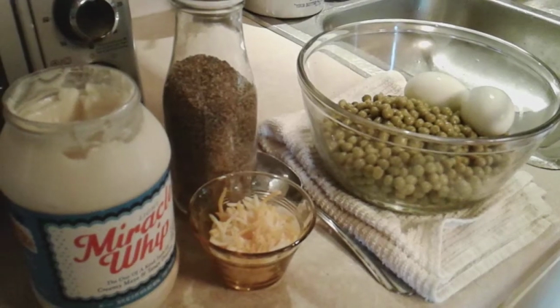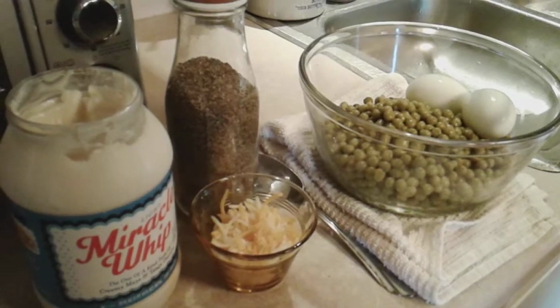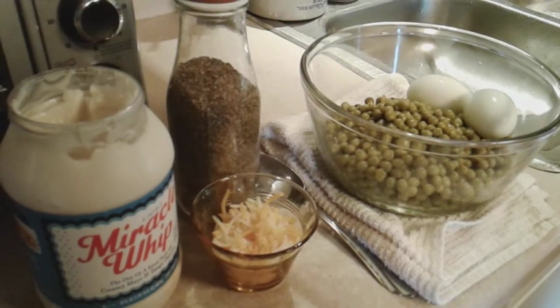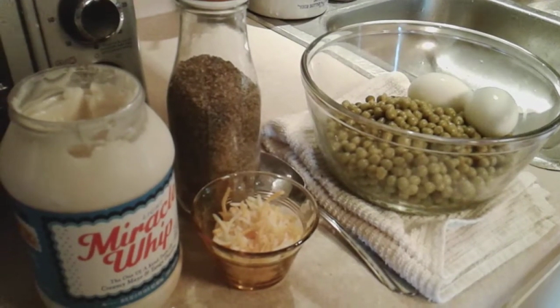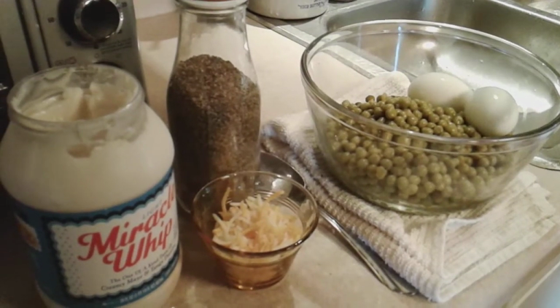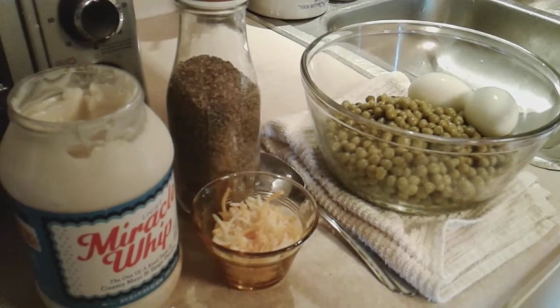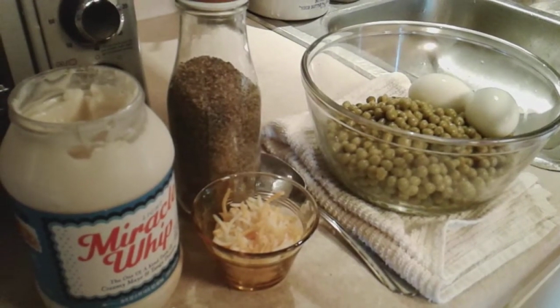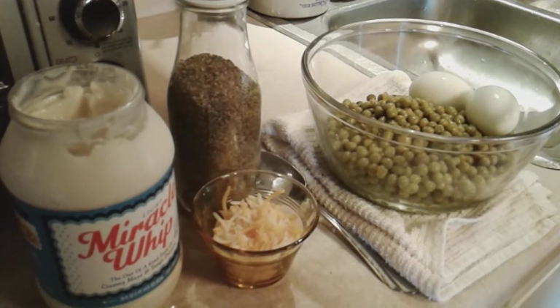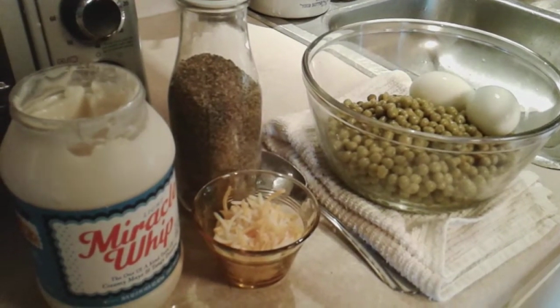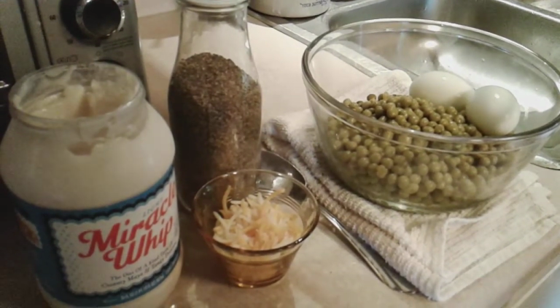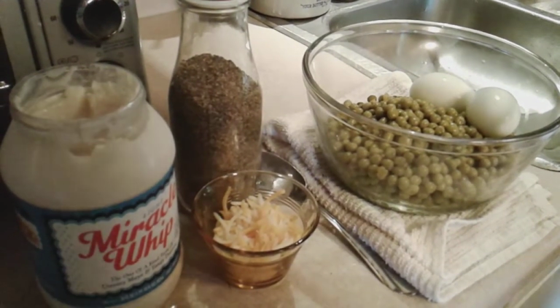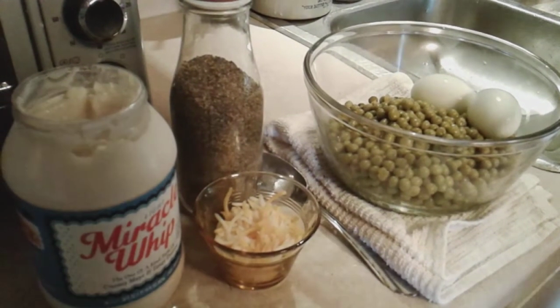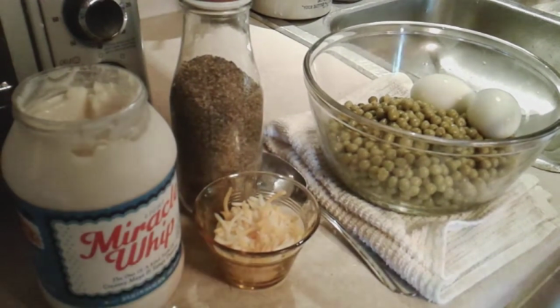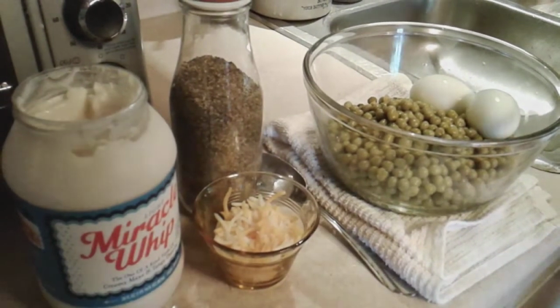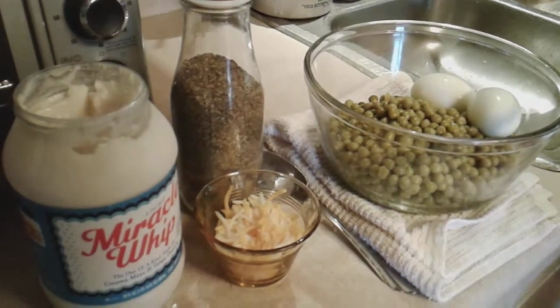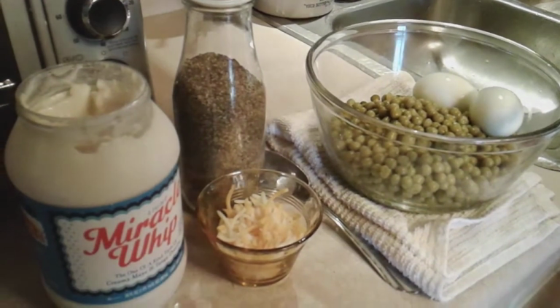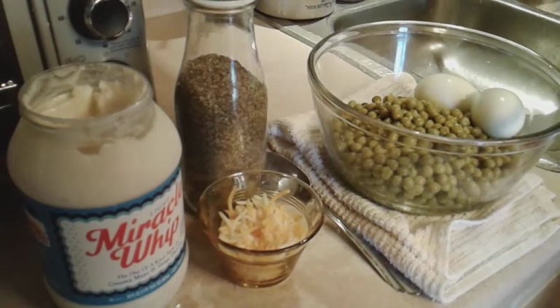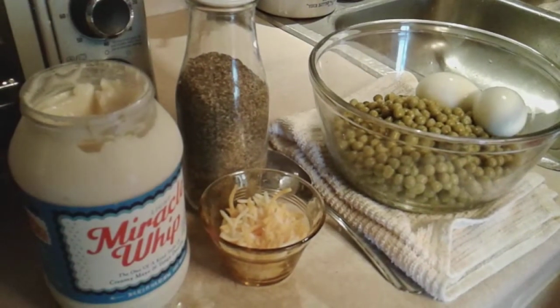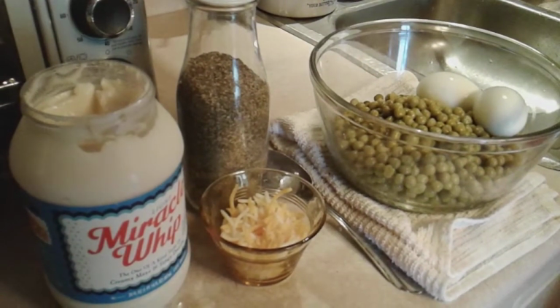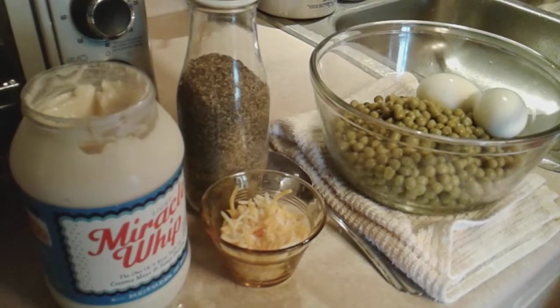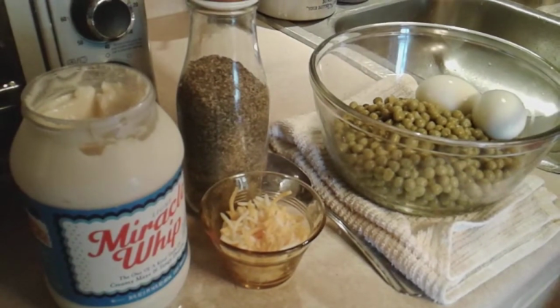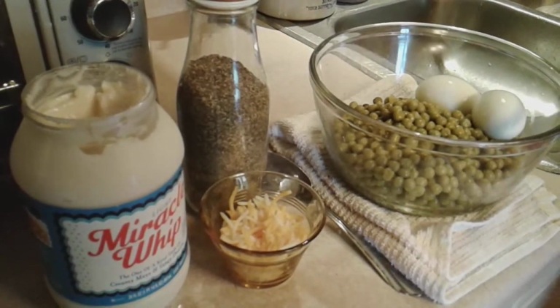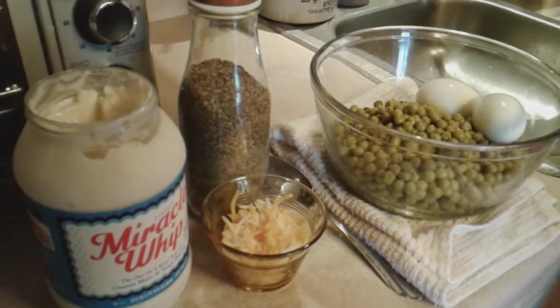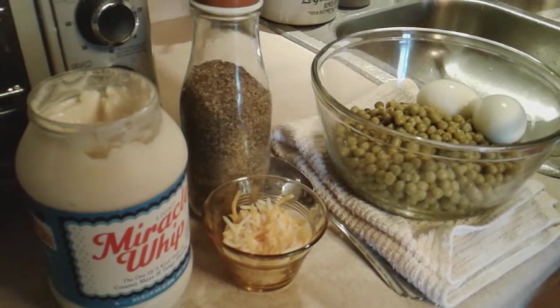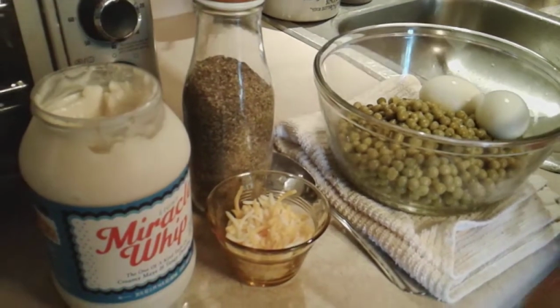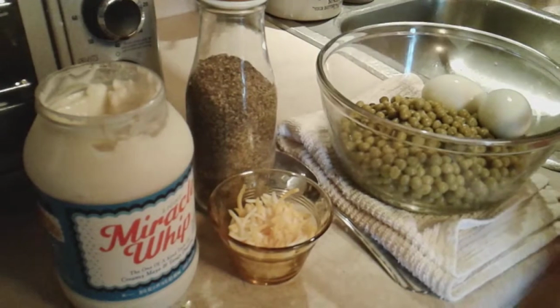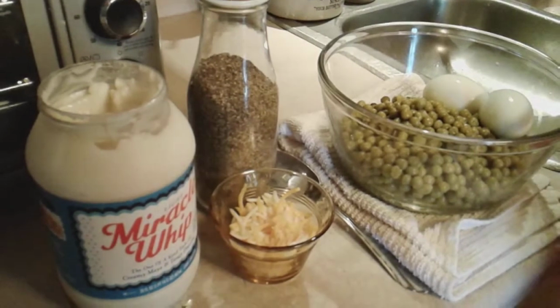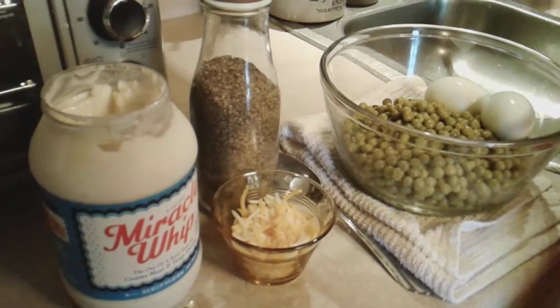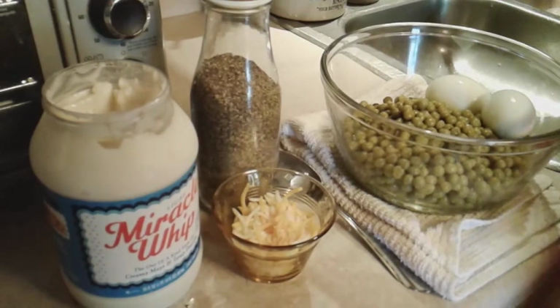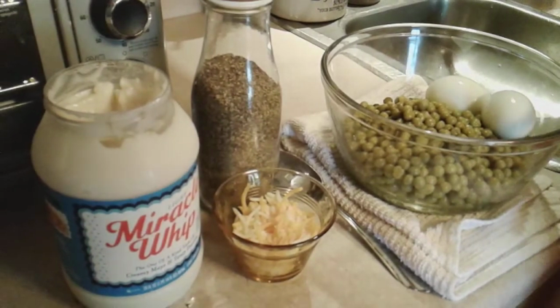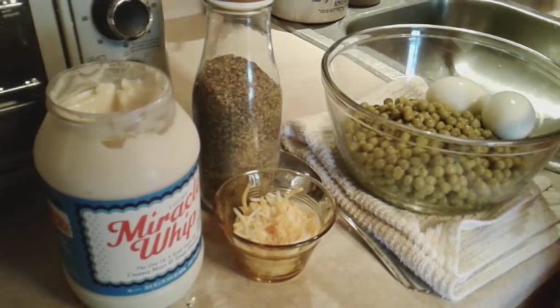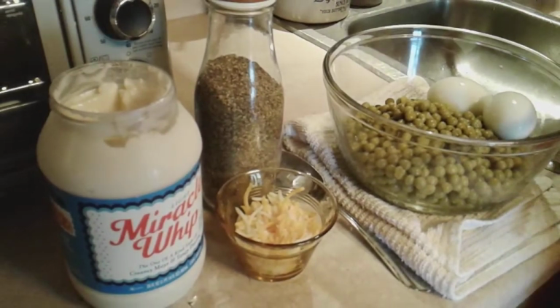Hi y'all, I'm back. So now I'm going to show y'all how to make a pea salad. A lot of people don't know what a pea salad is.